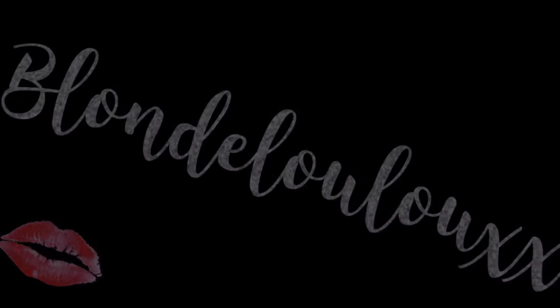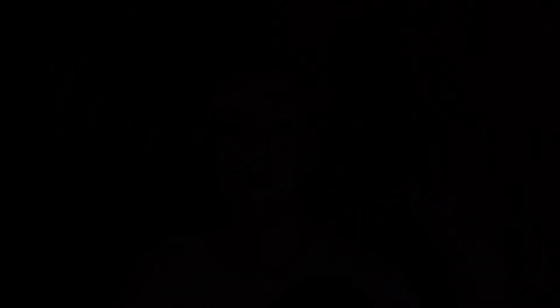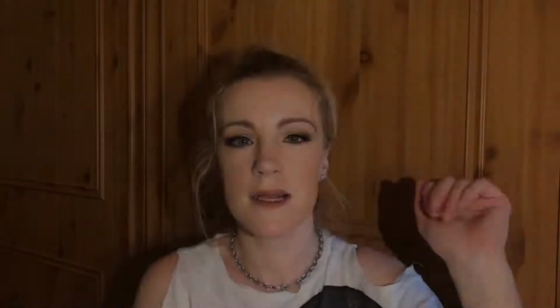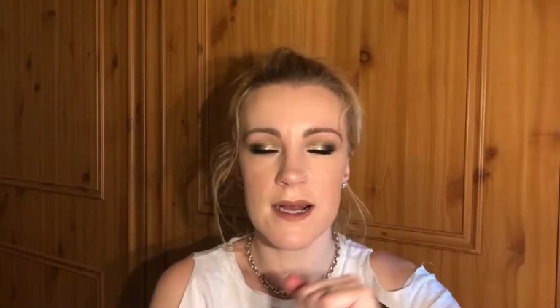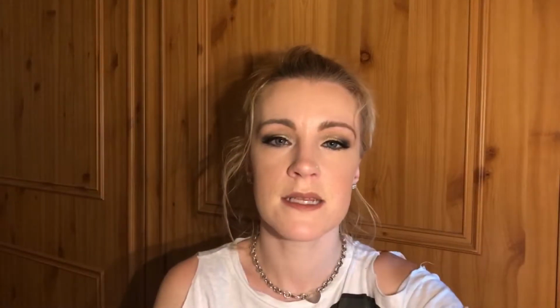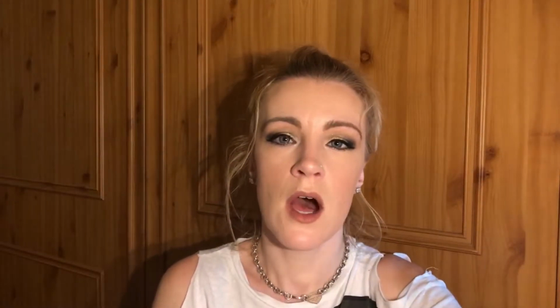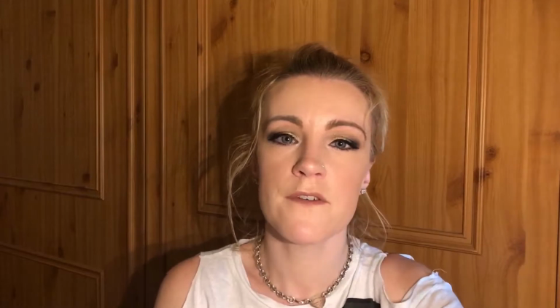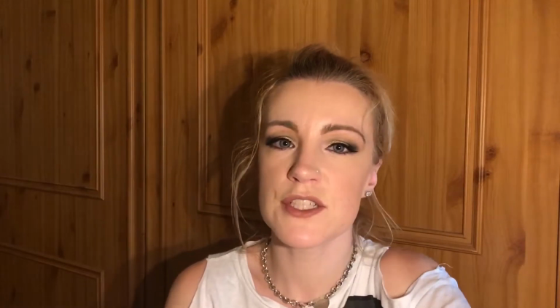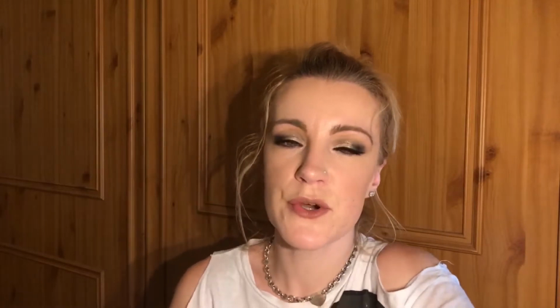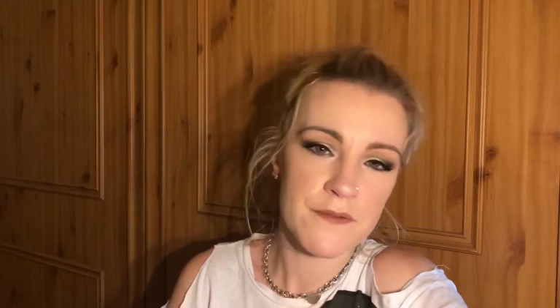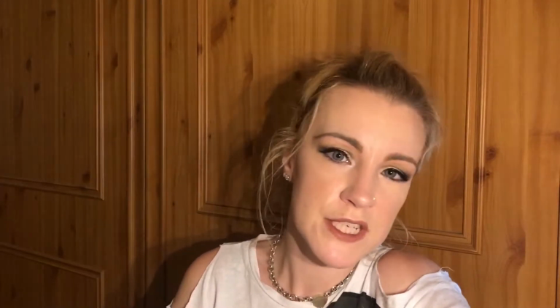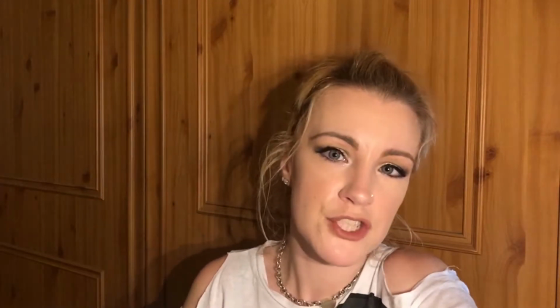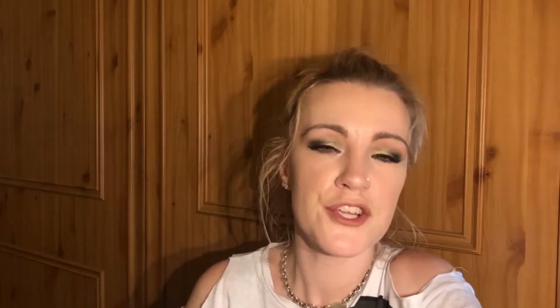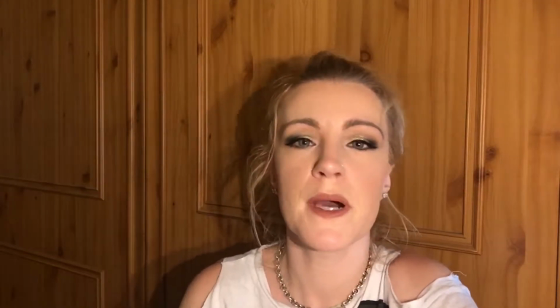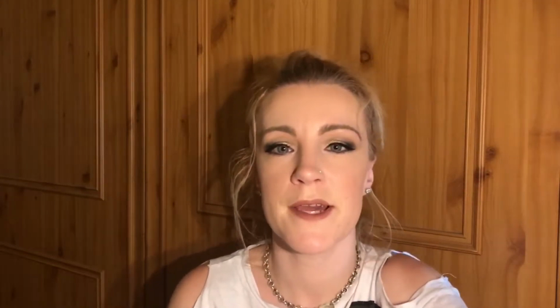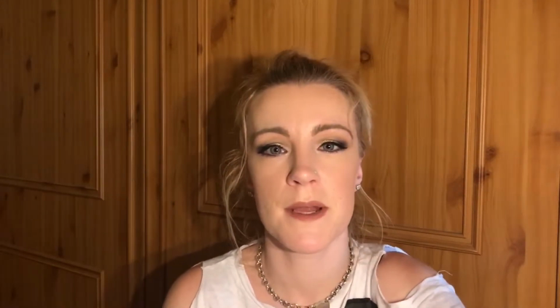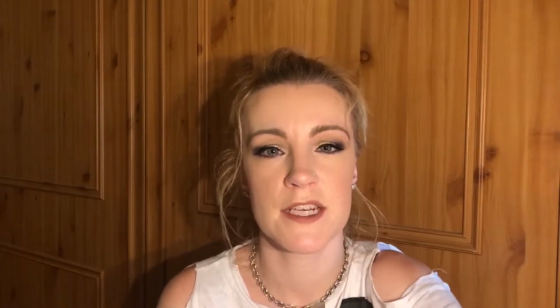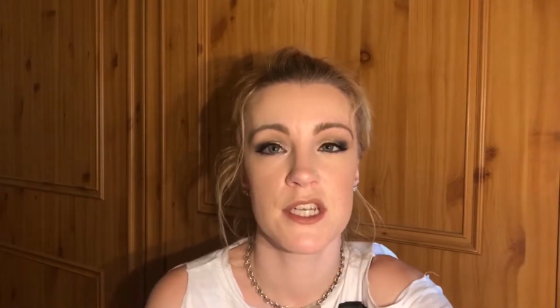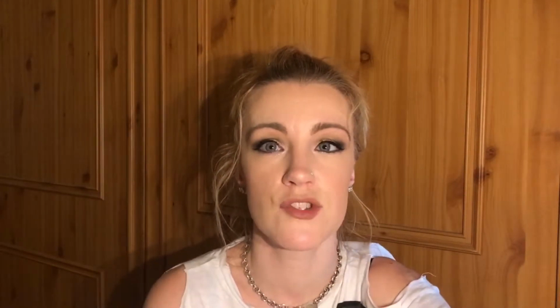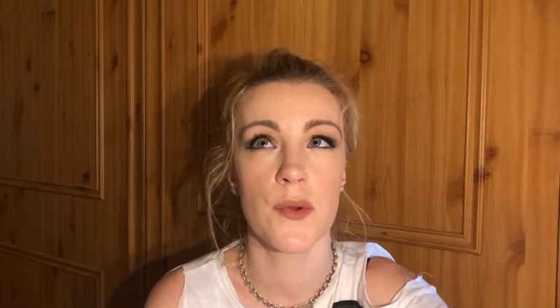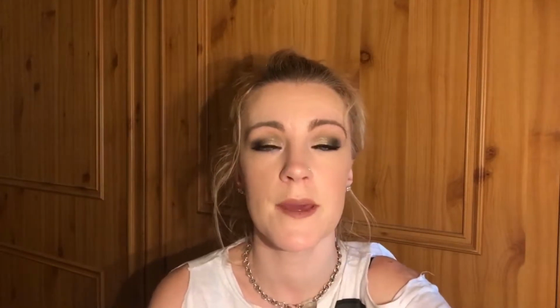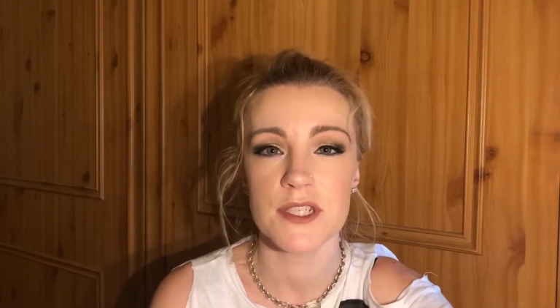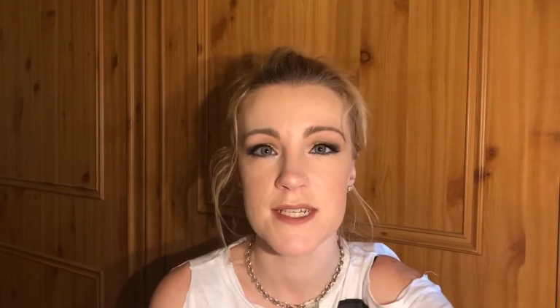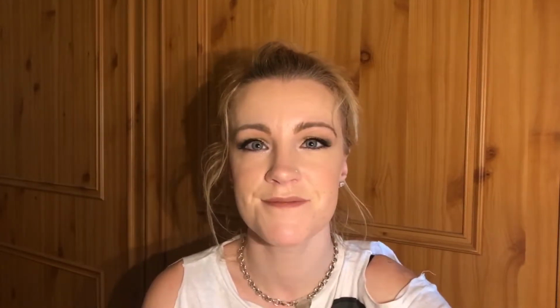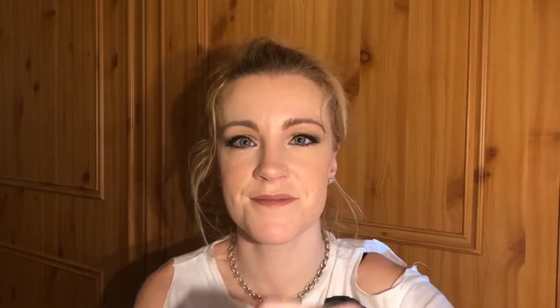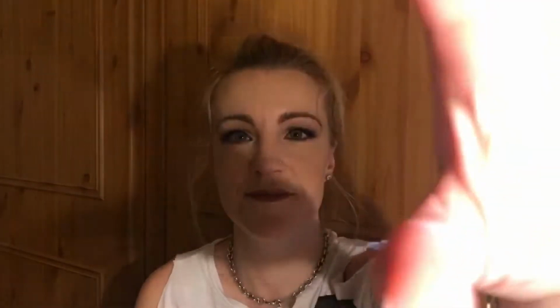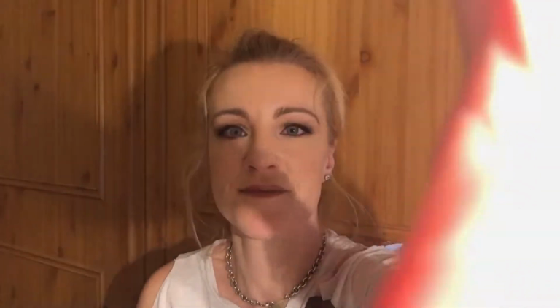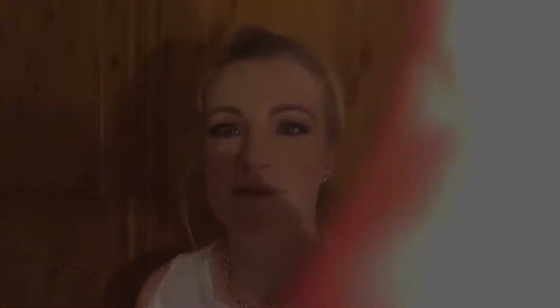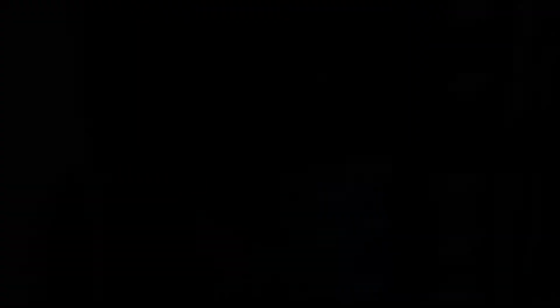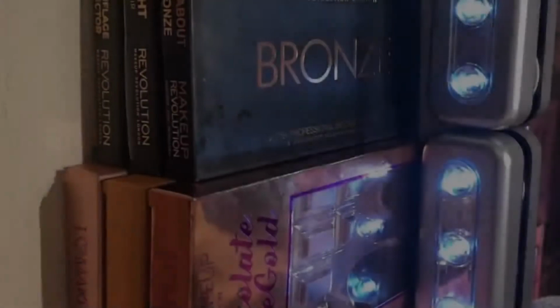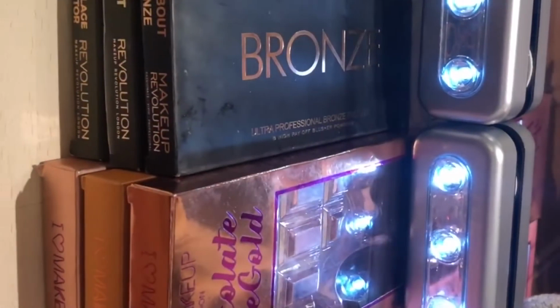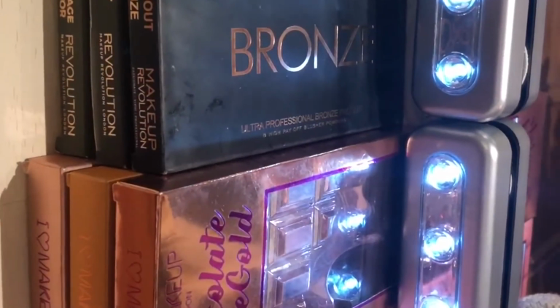Hi guys, I thought I'd do a quick video showing you my makeup collection, so keep watching. Let's start.